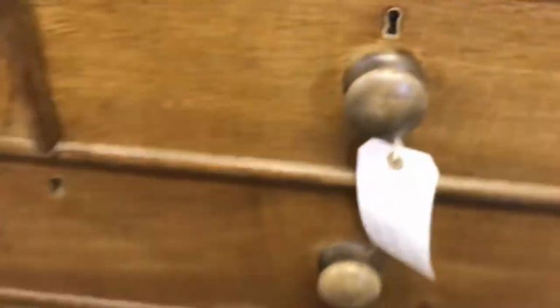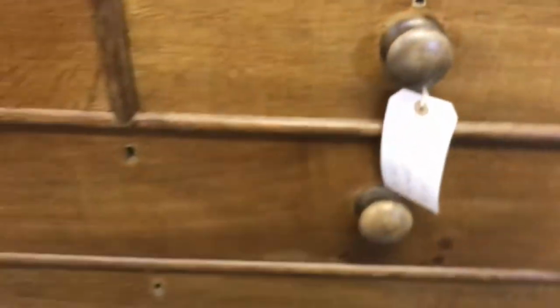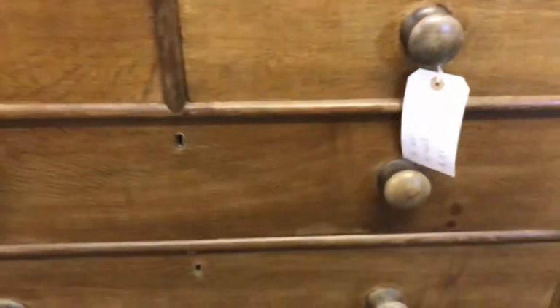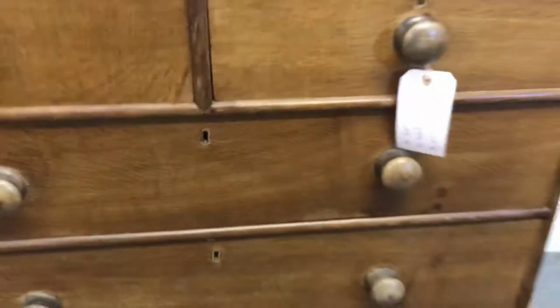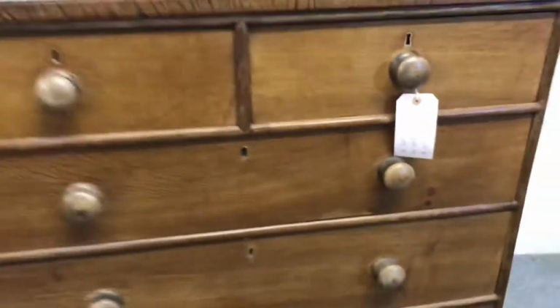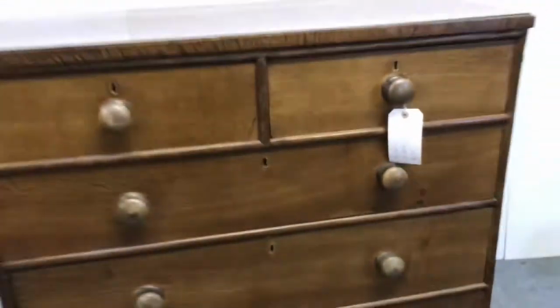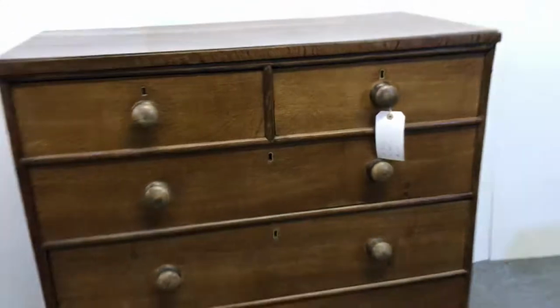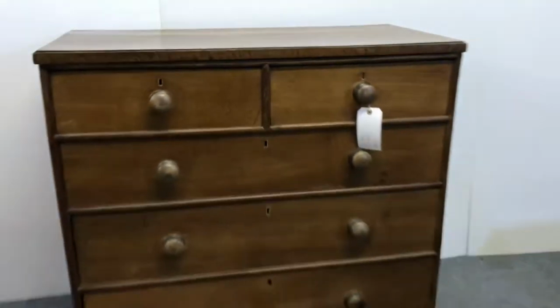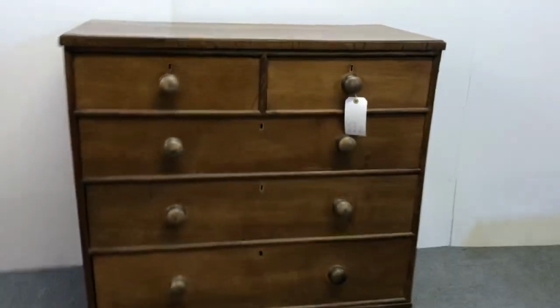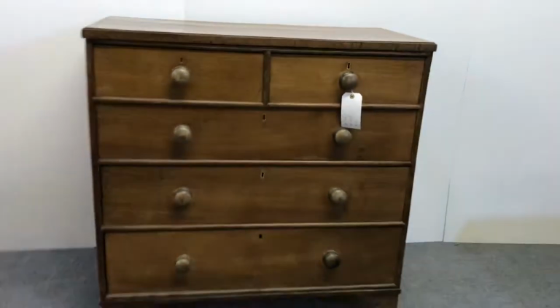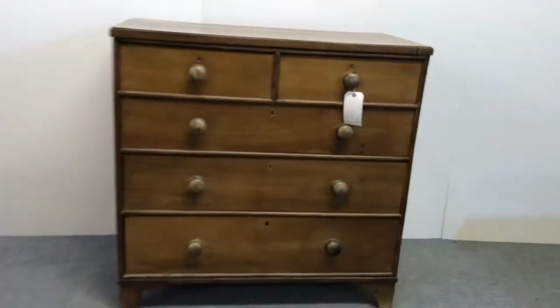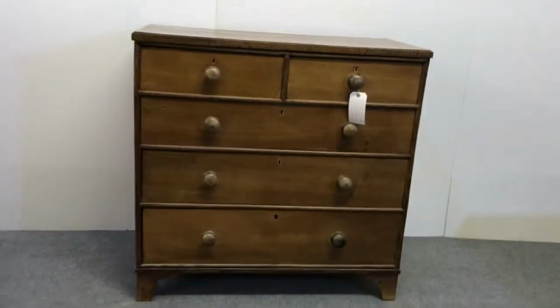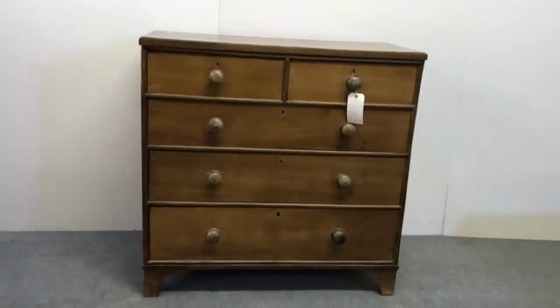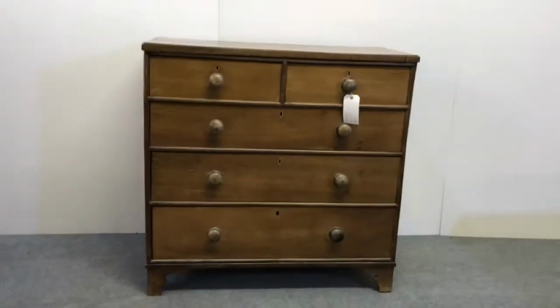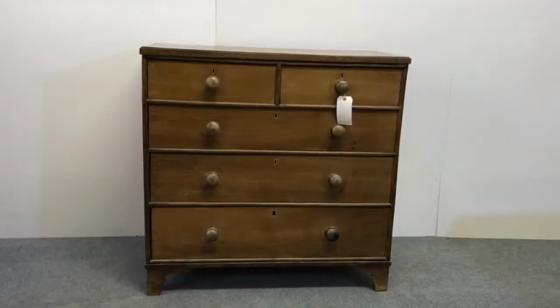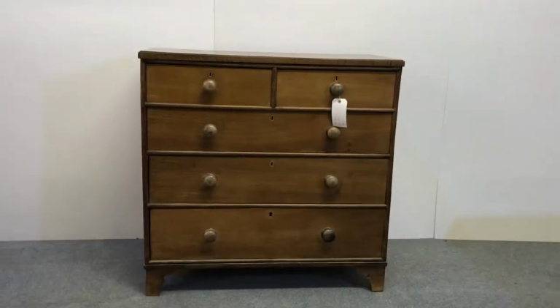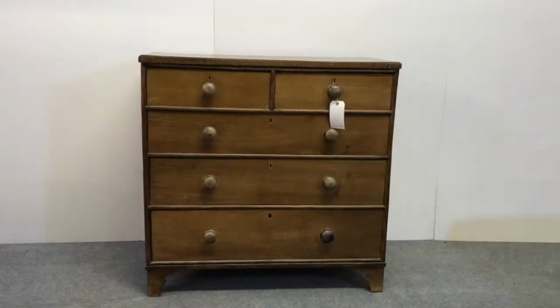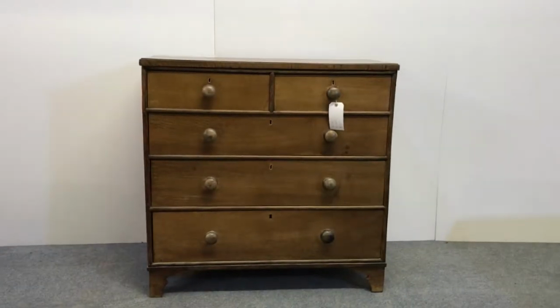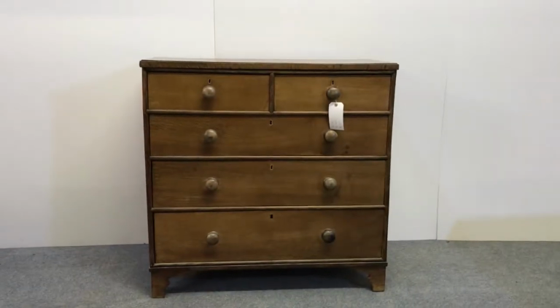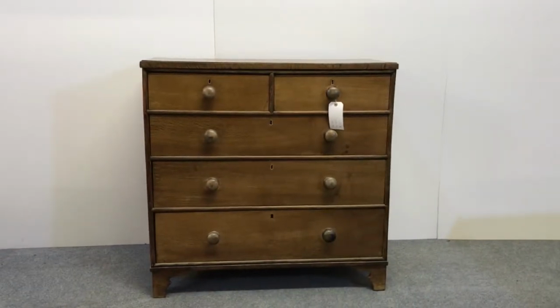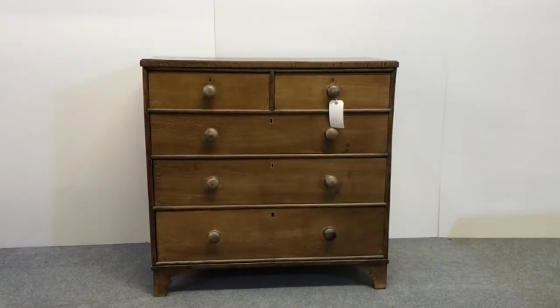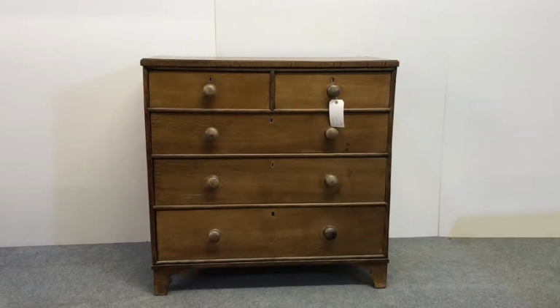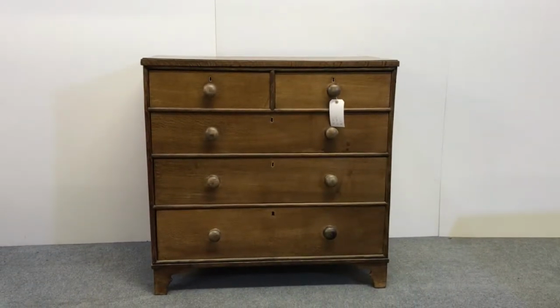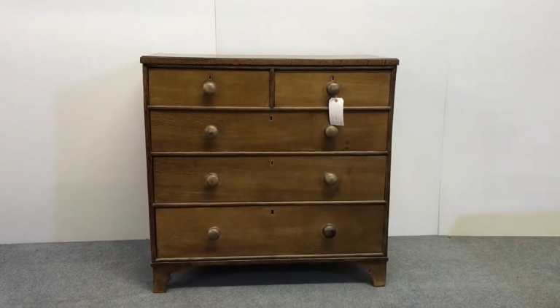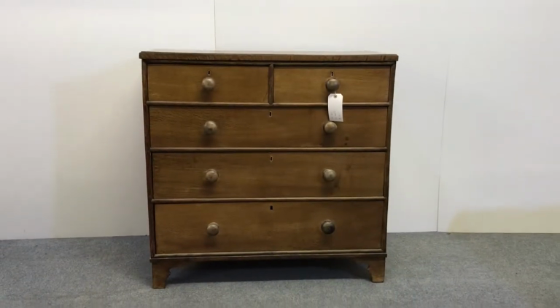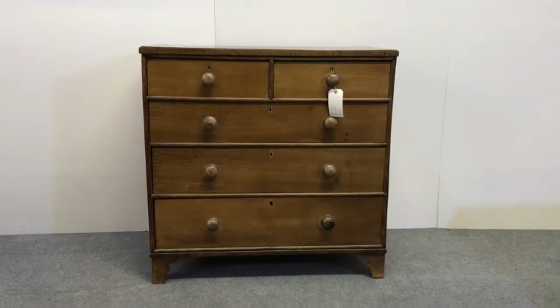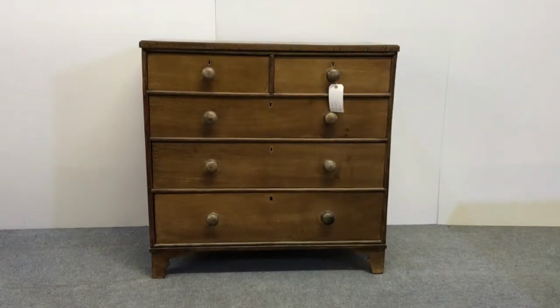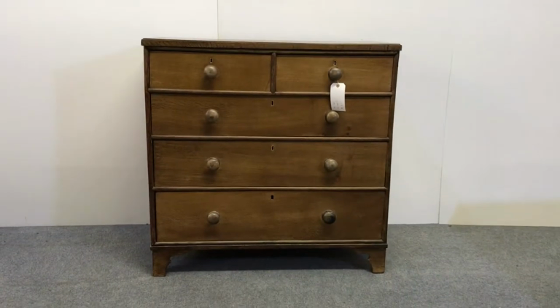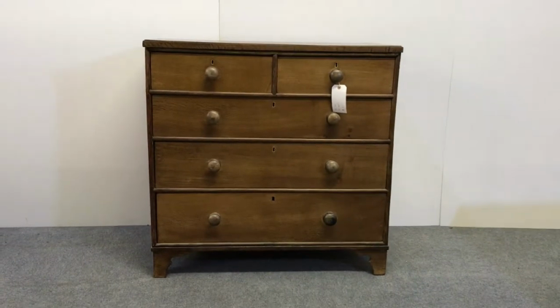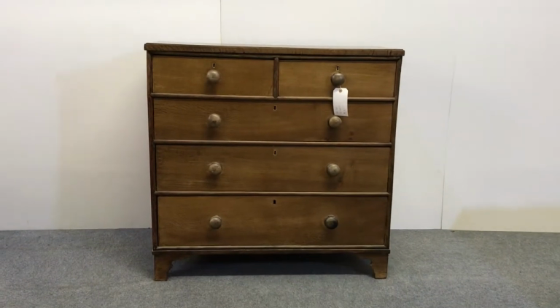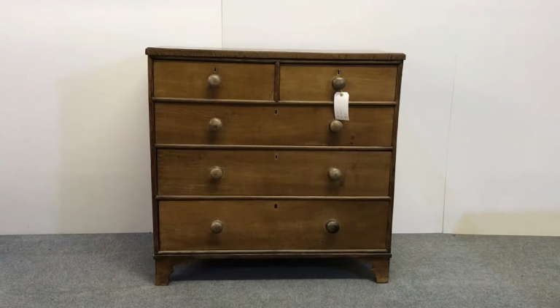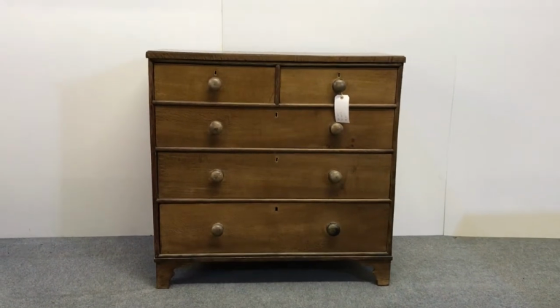So a lovely old chest of drawers and you can see the bracket feet as well.